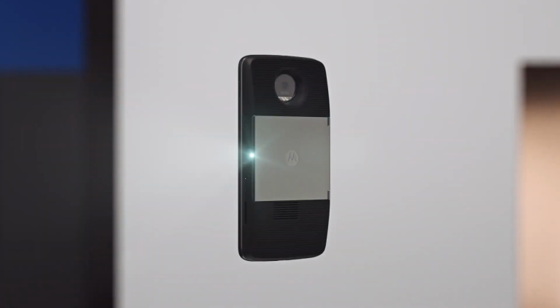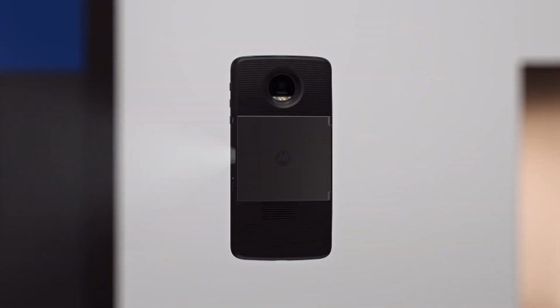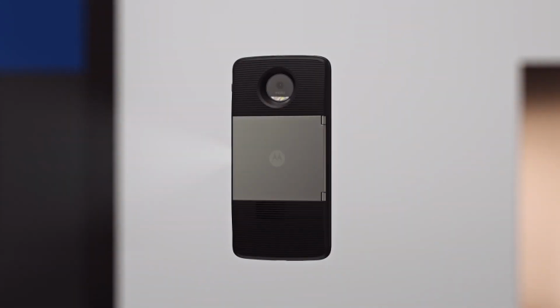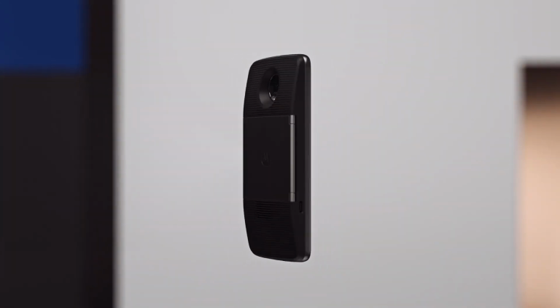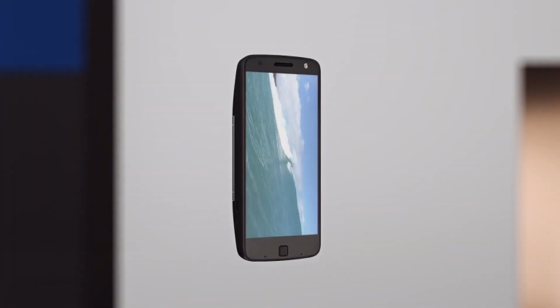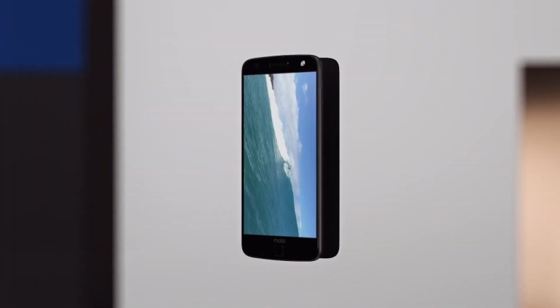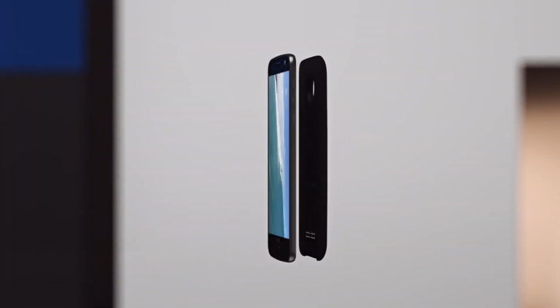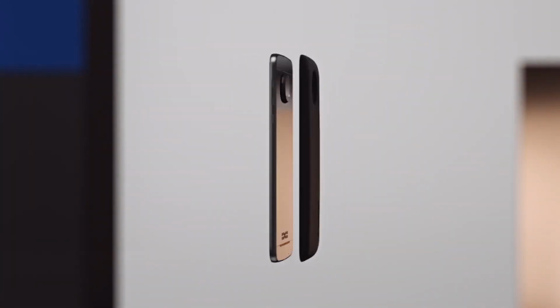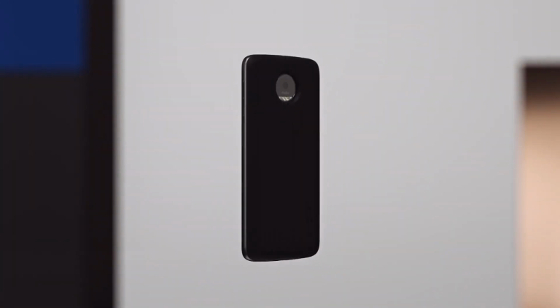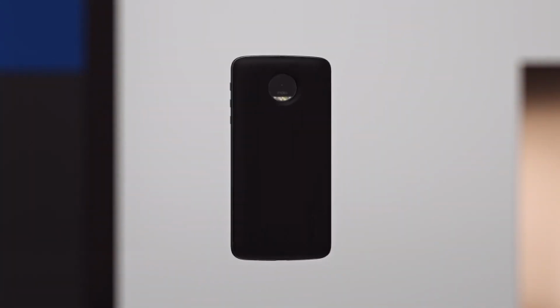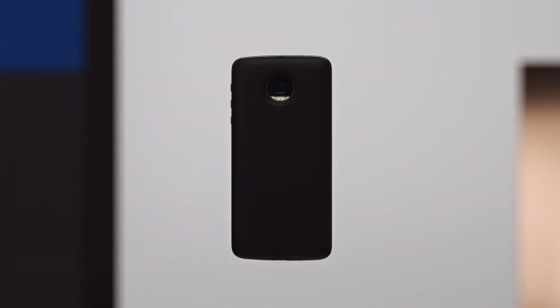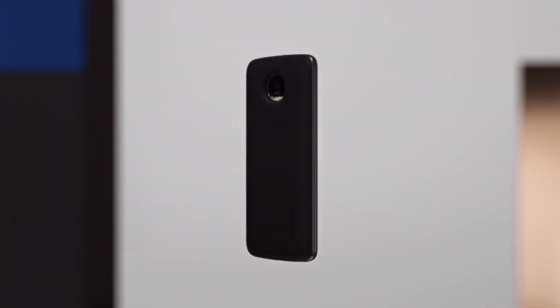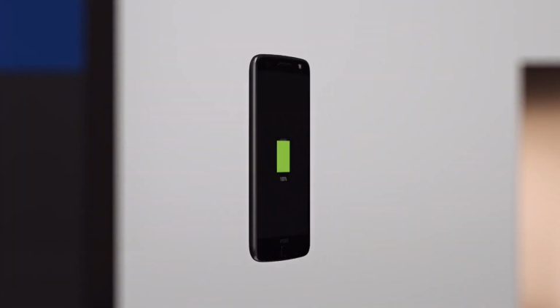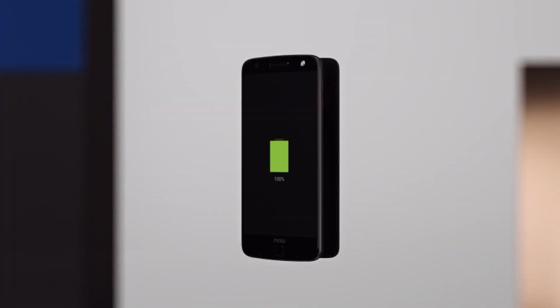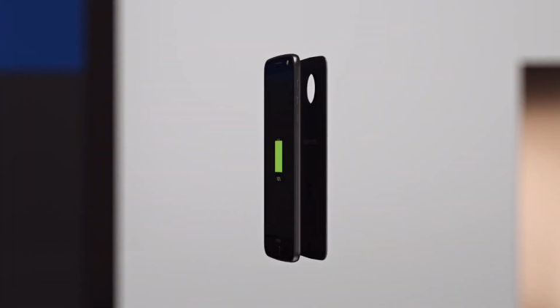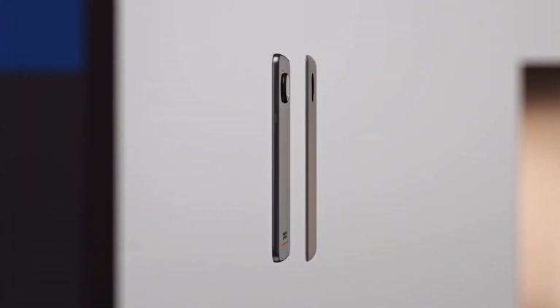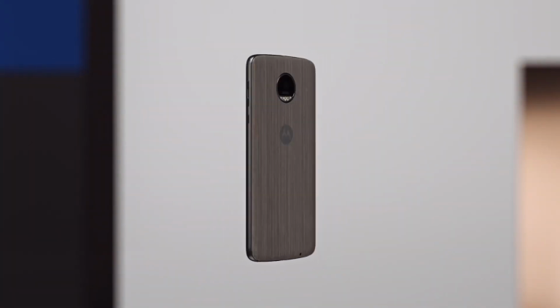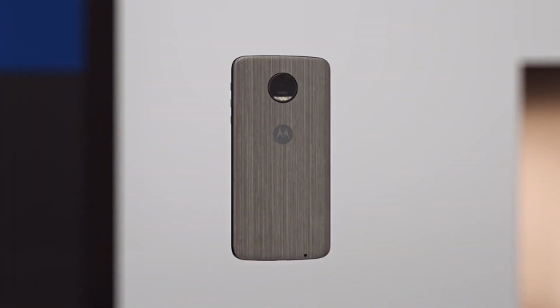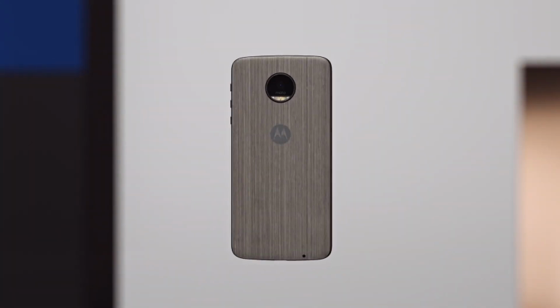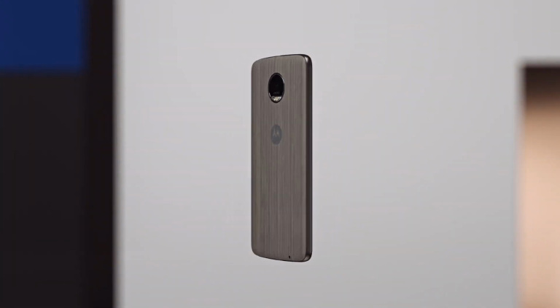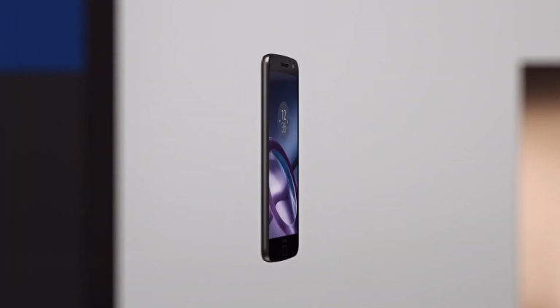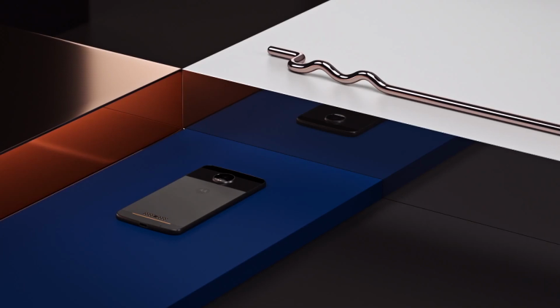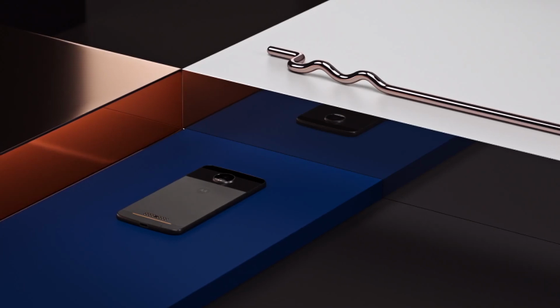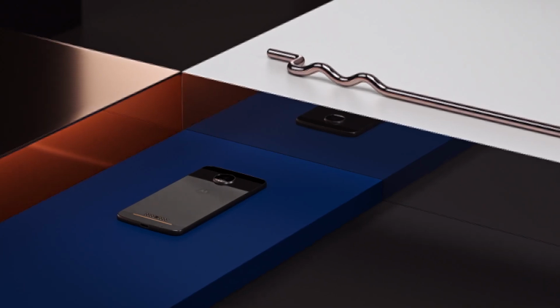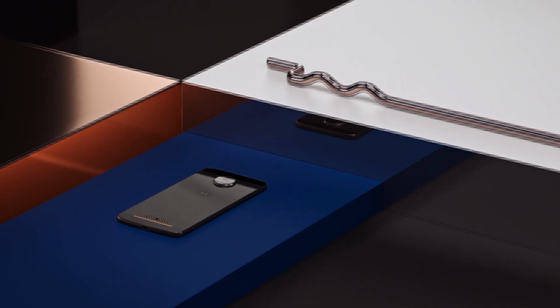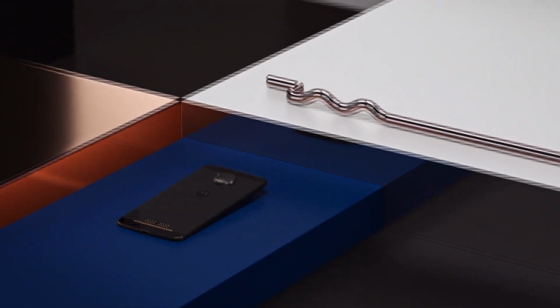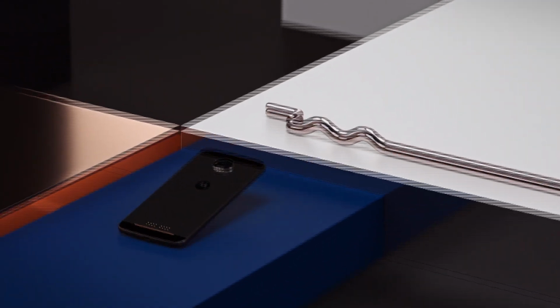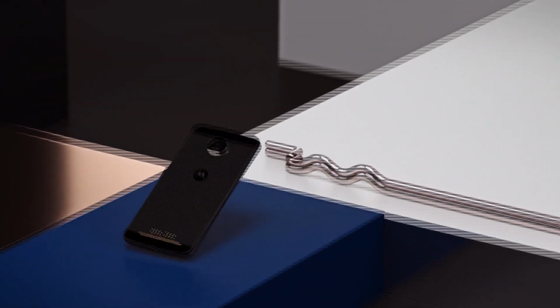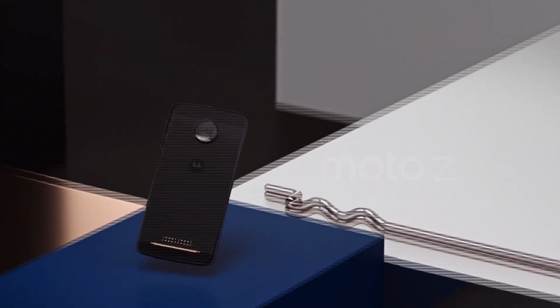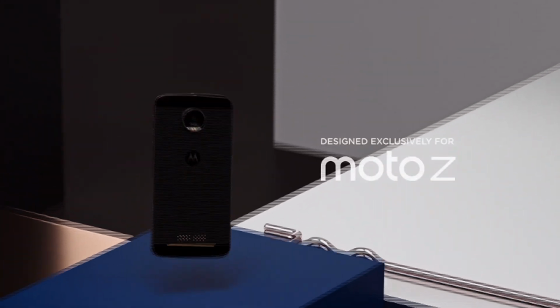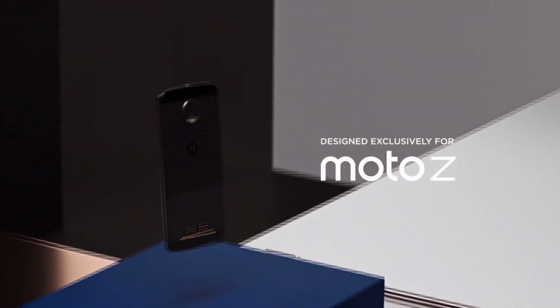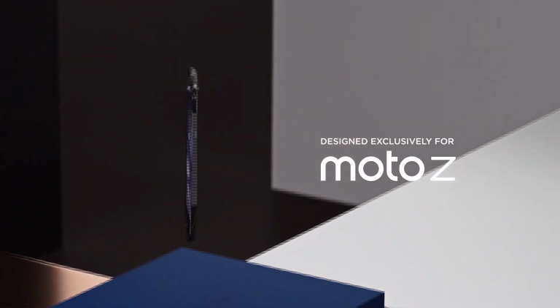No word on price yet, but I can't imagine it'll be pretty. The phones will be available internationally from September.